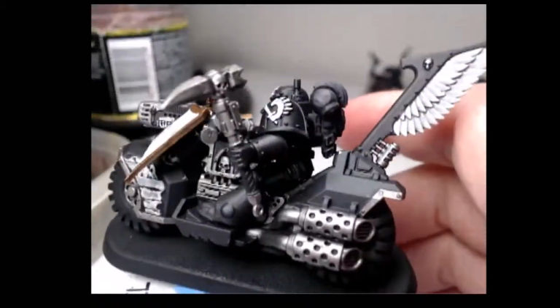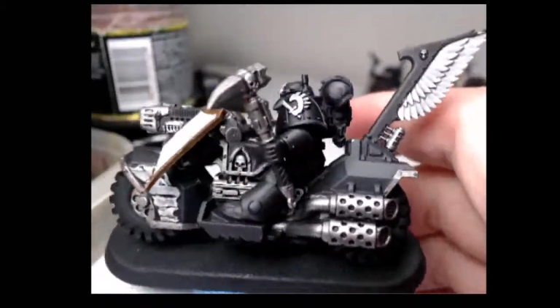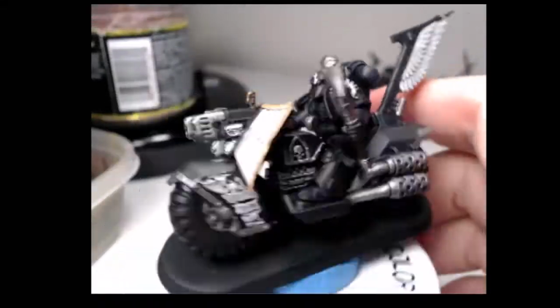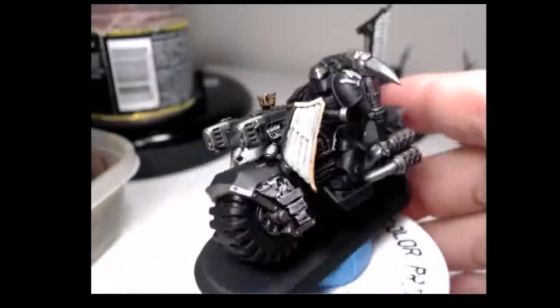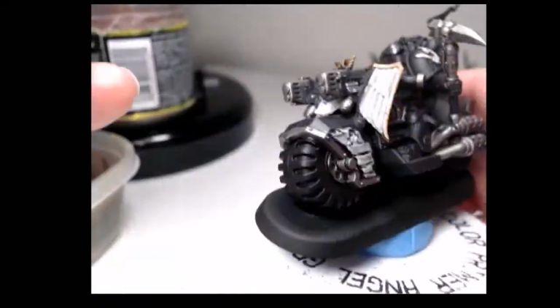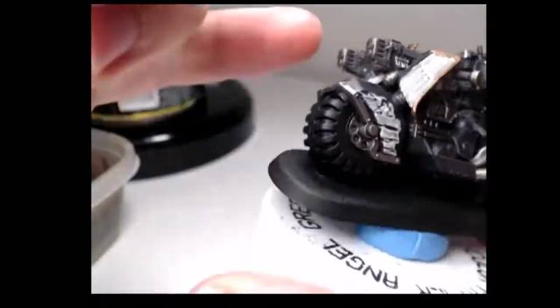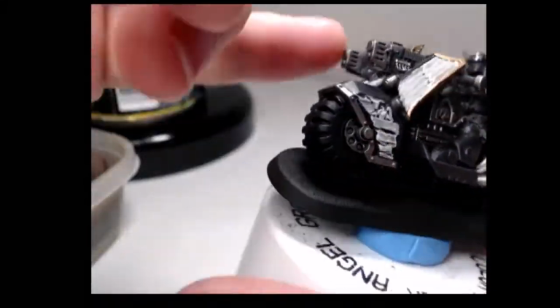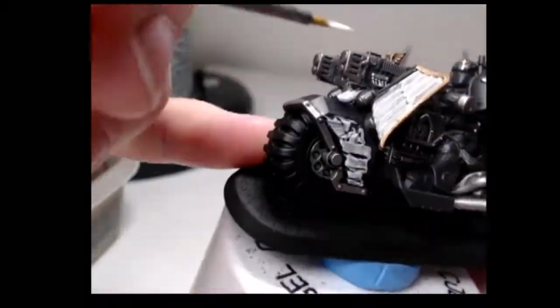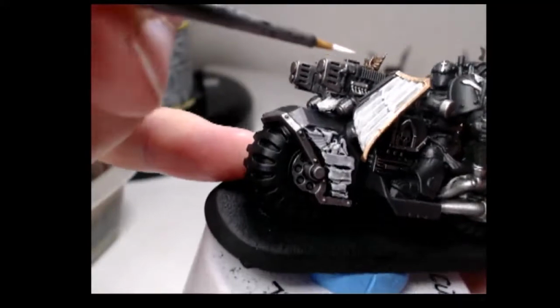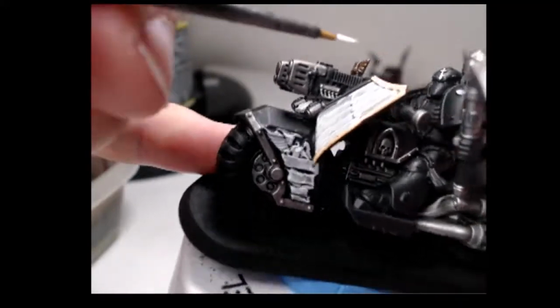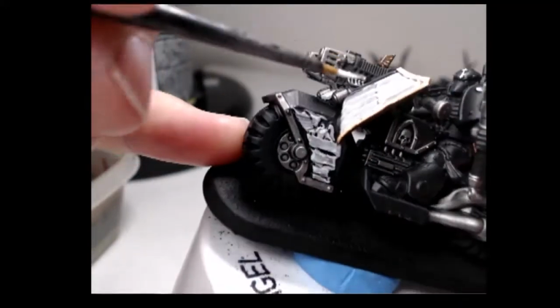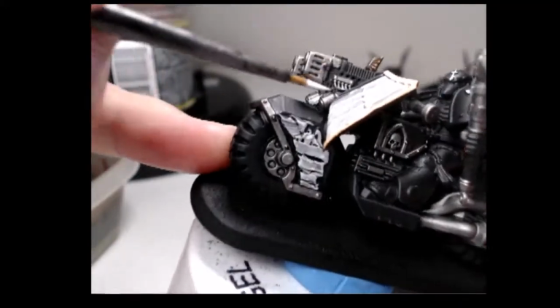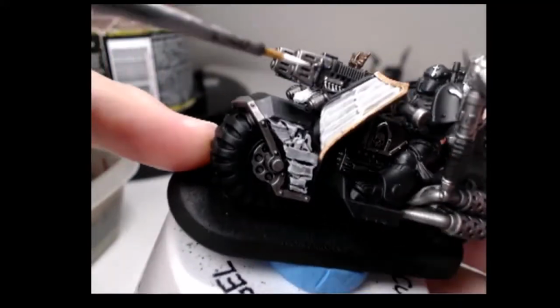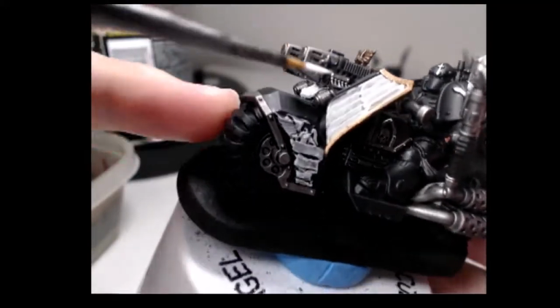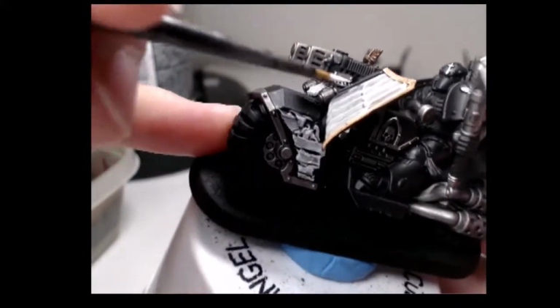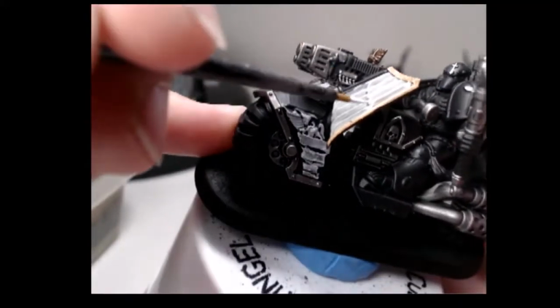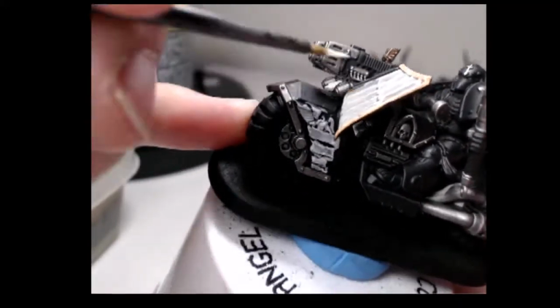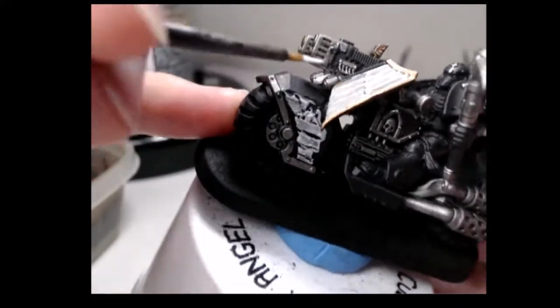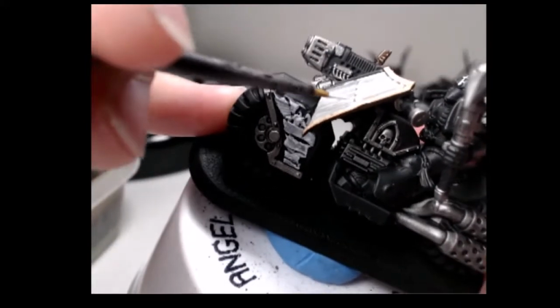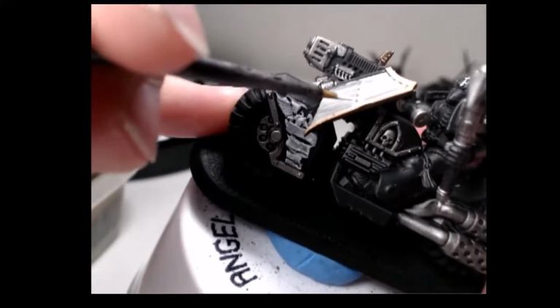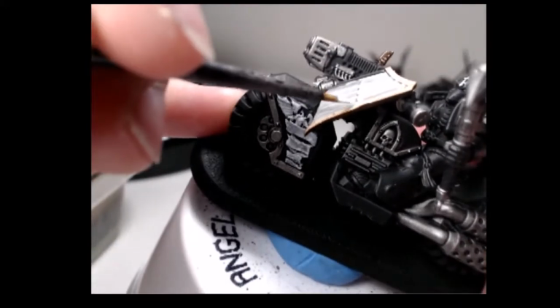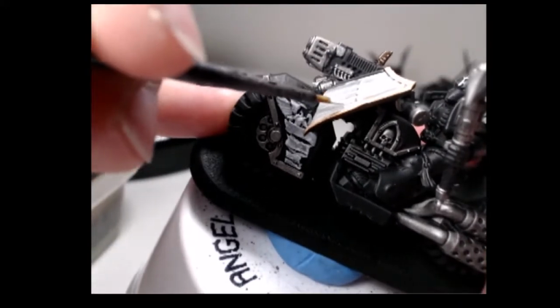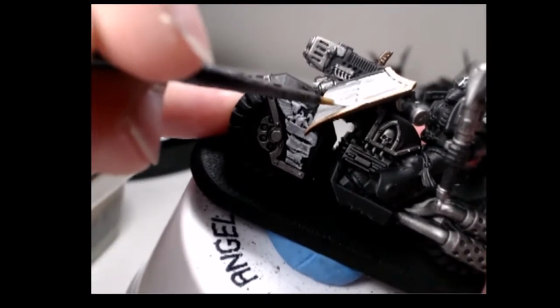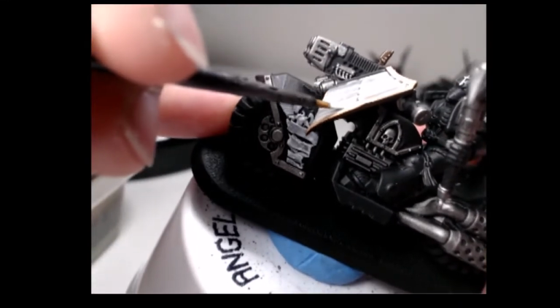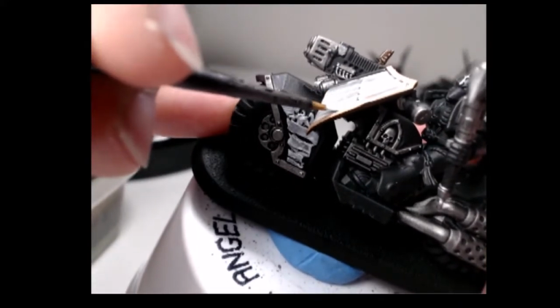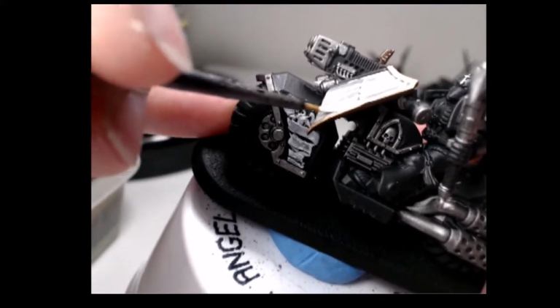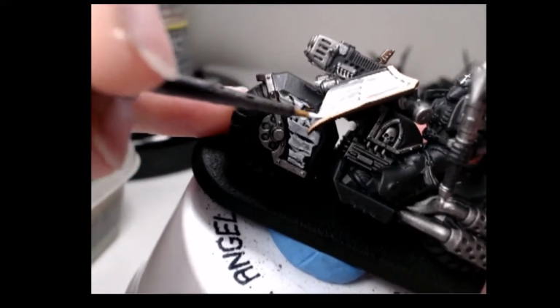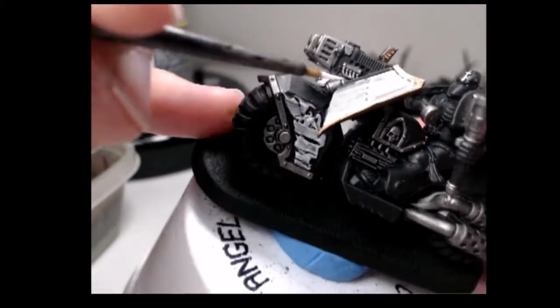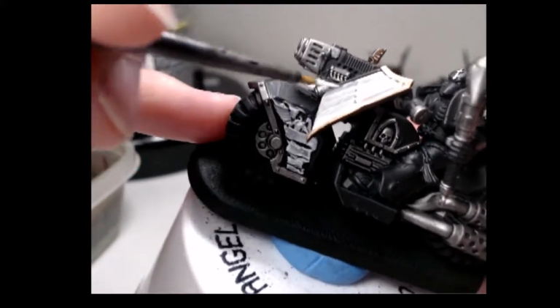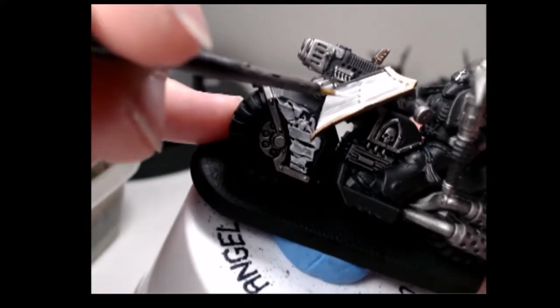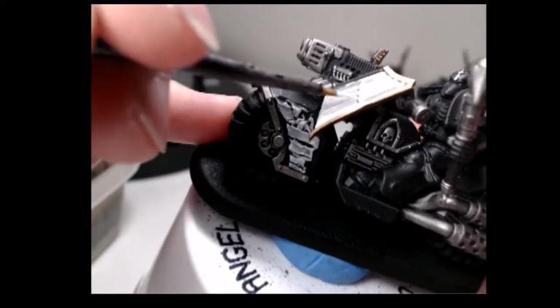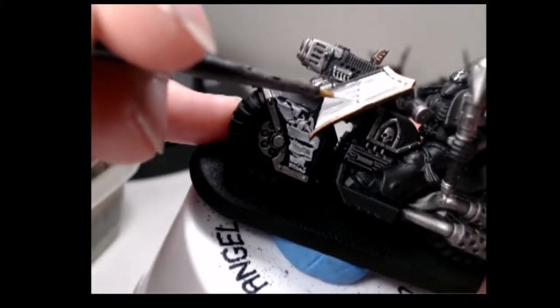After the wash dries, I'll be highlighting all the grey areas in White Scar, and I'll be doing this in two coats.